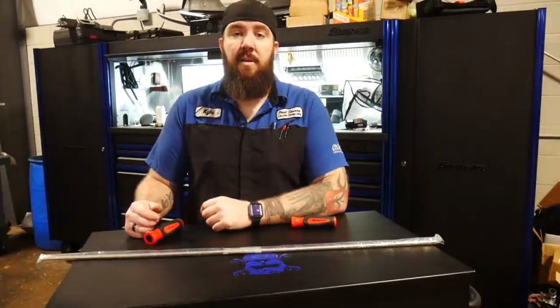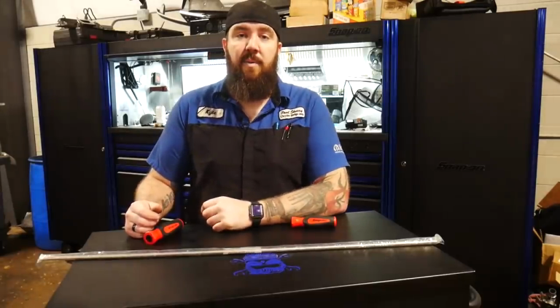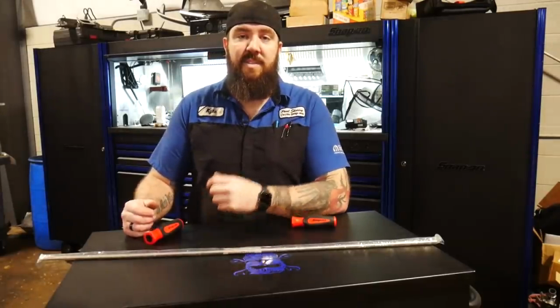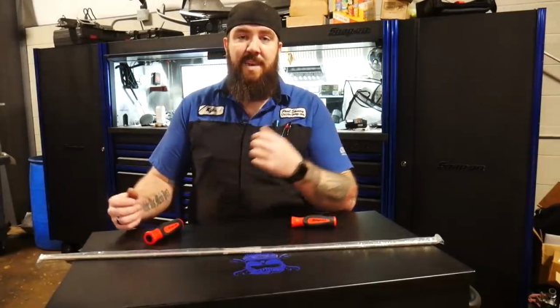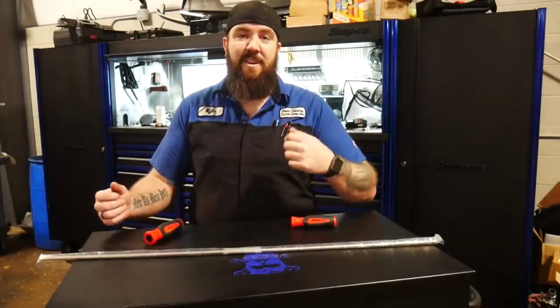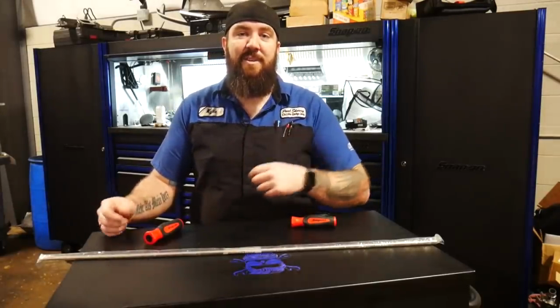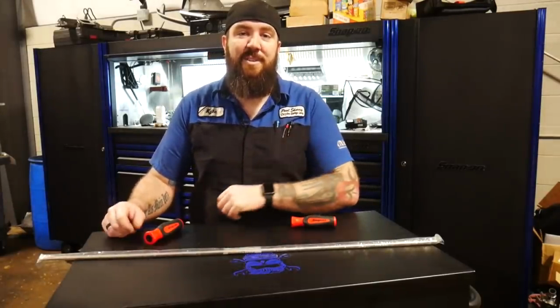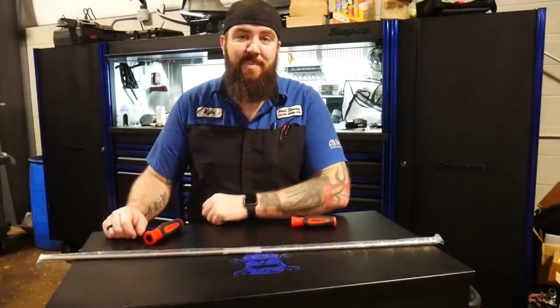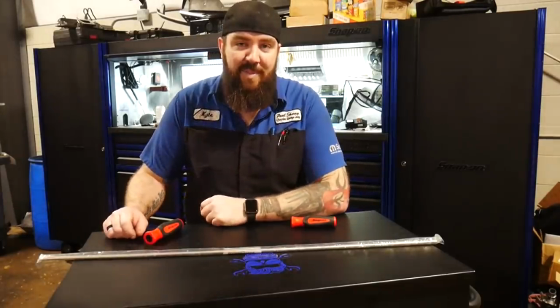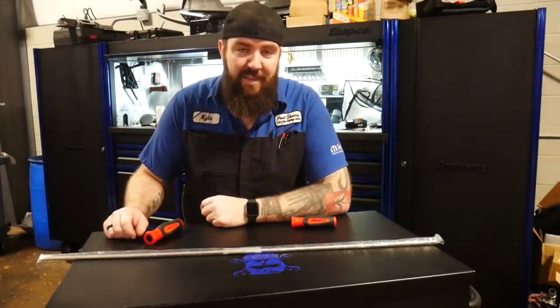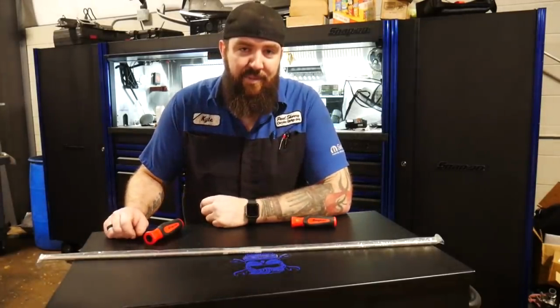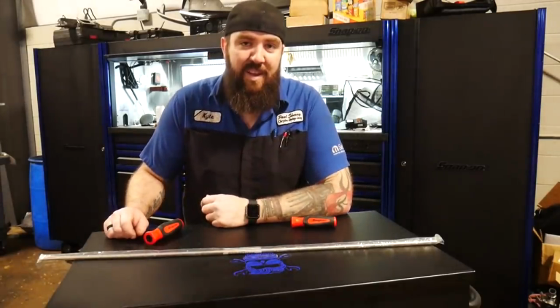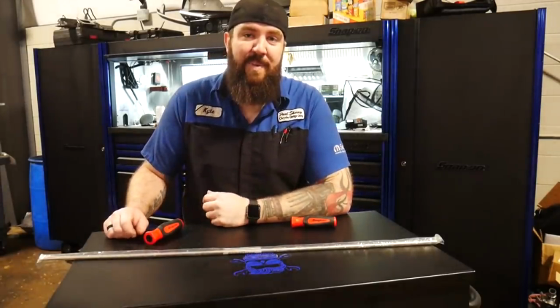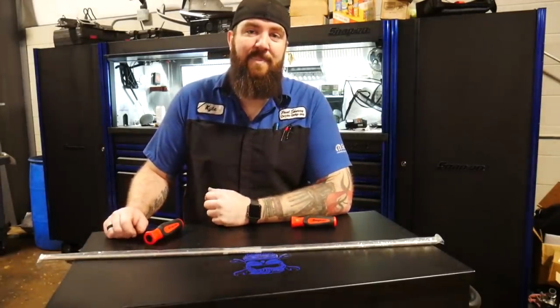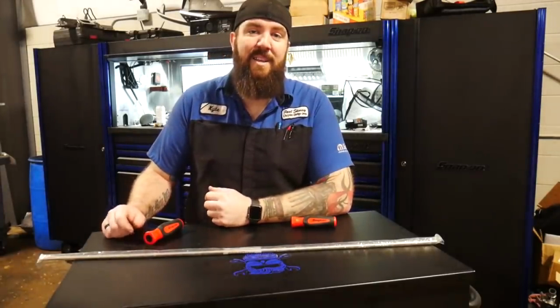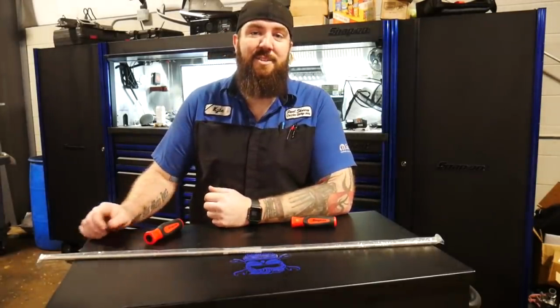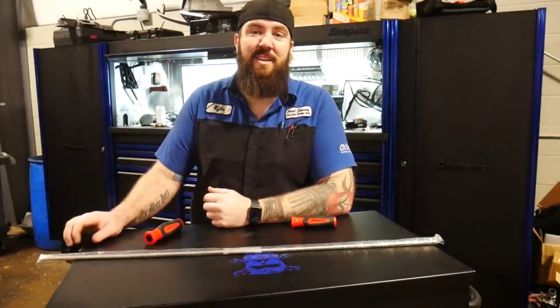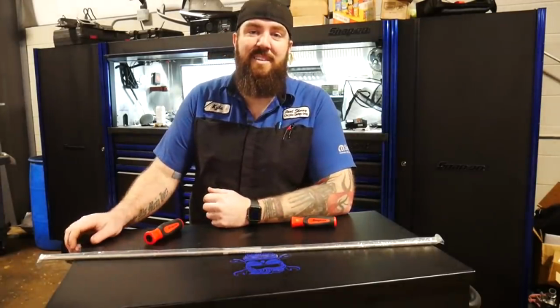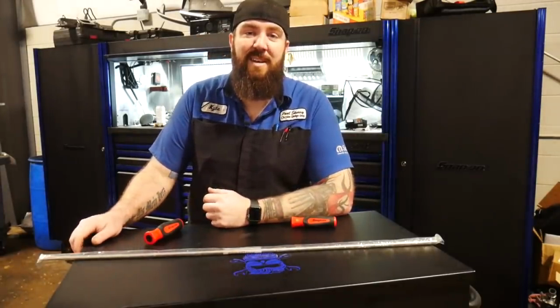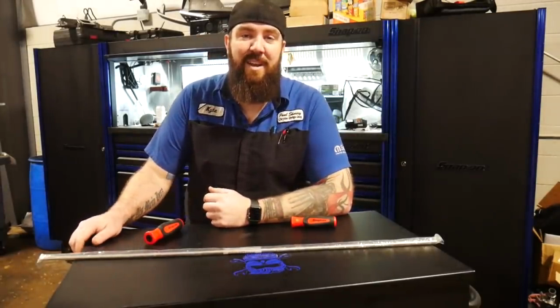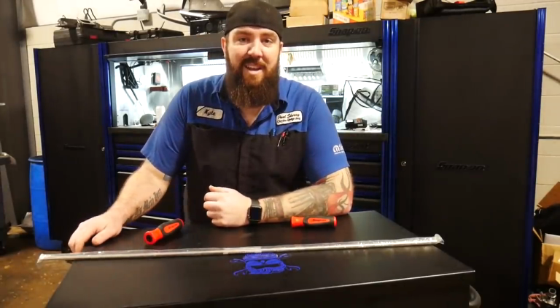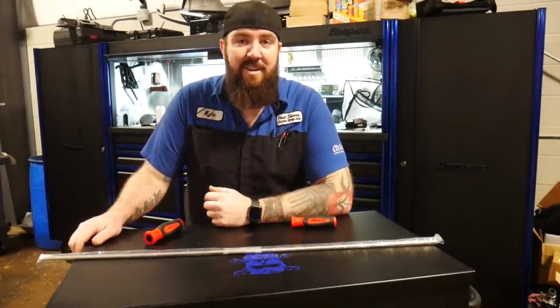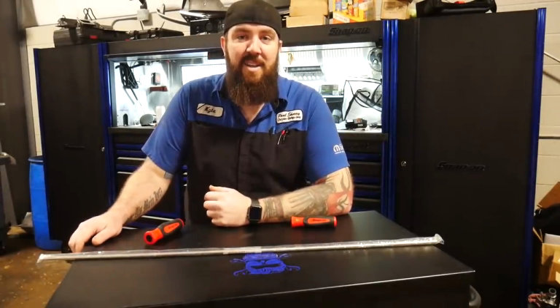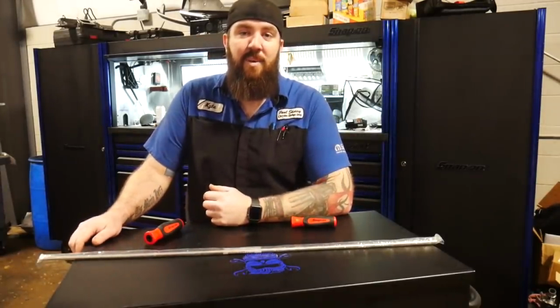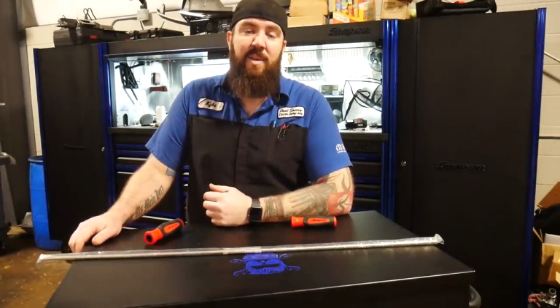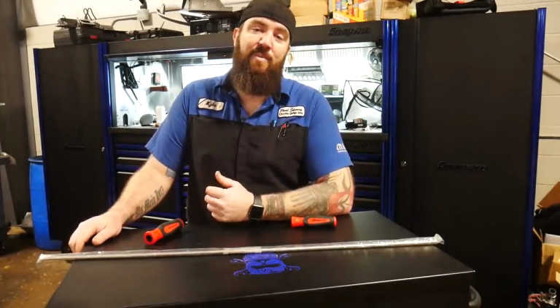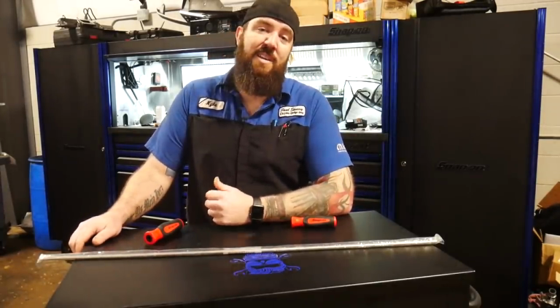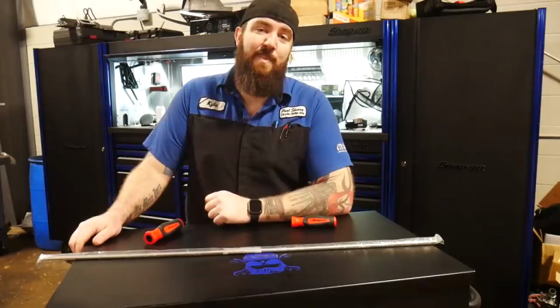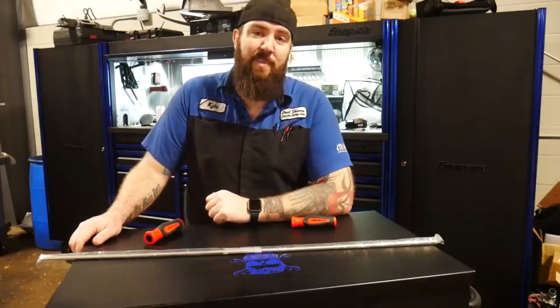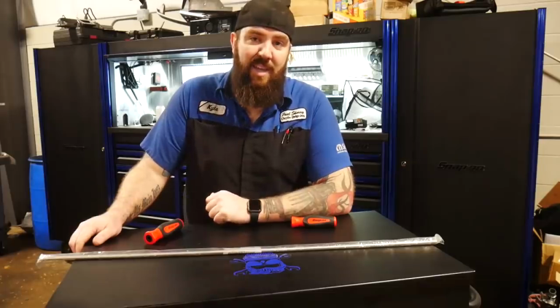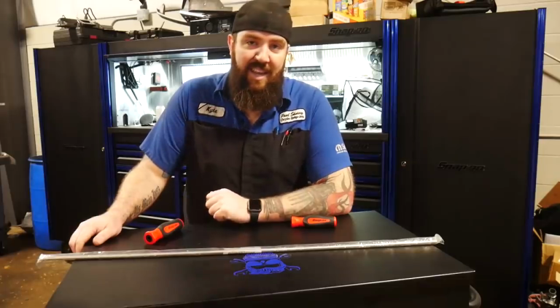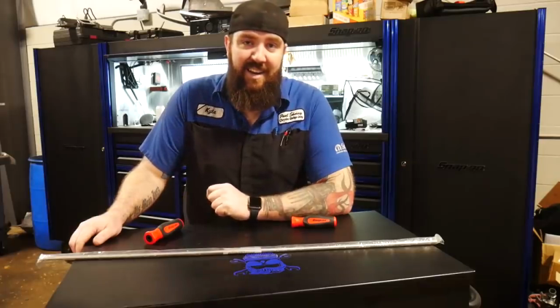What's happening YouTube? Thanks for stopping back by the channel today right here with the Rust Belt Mechanic.